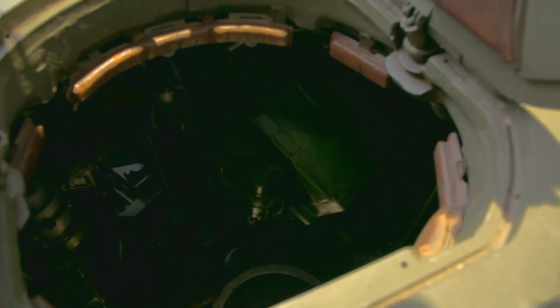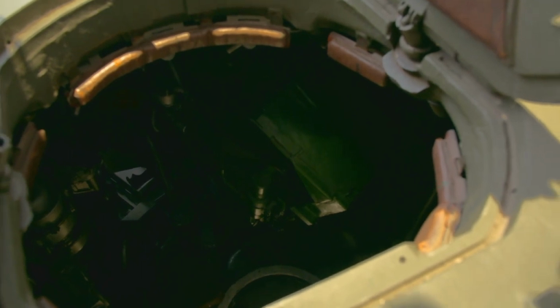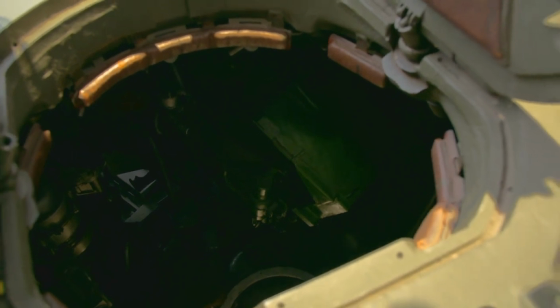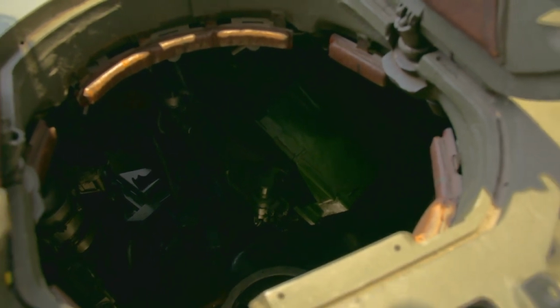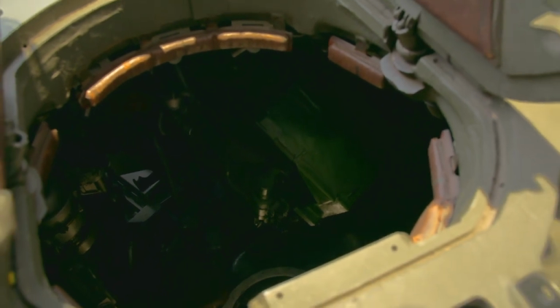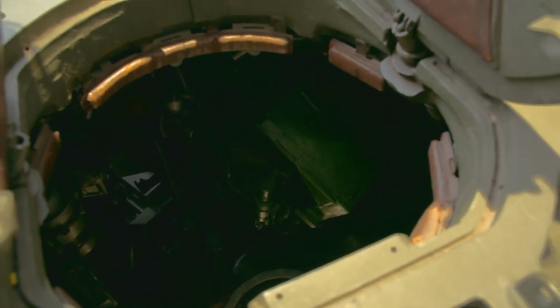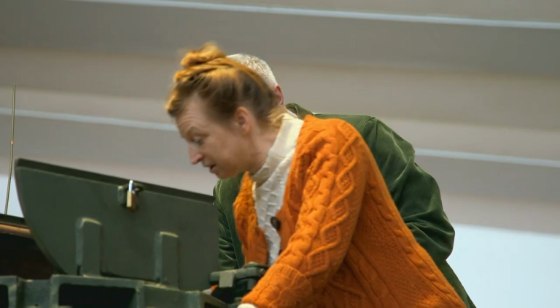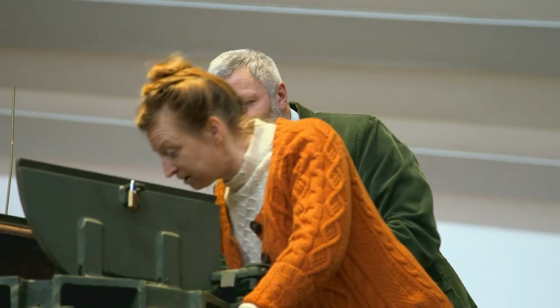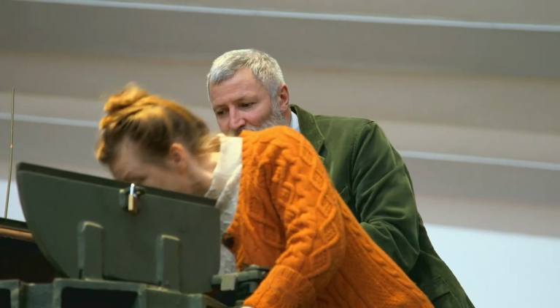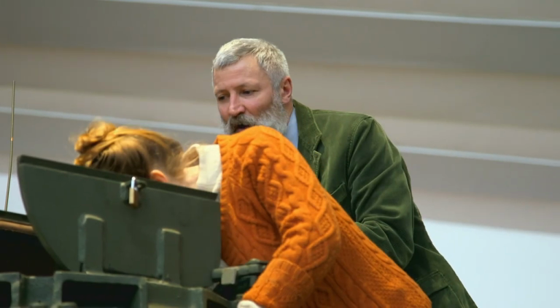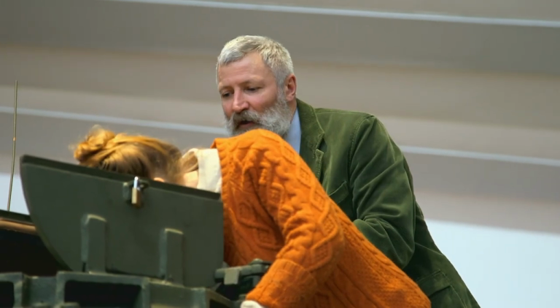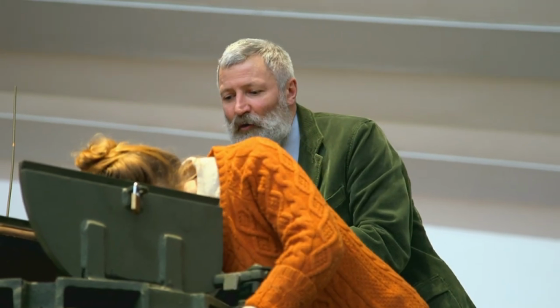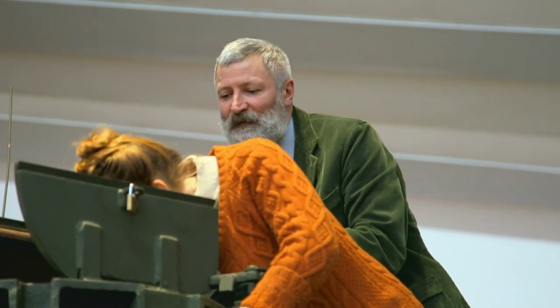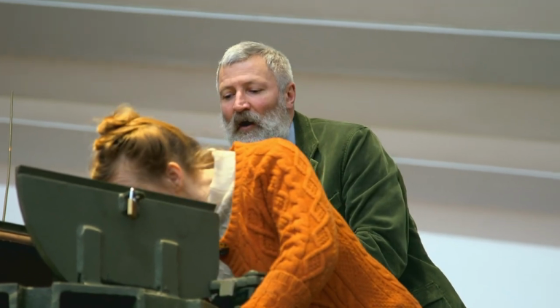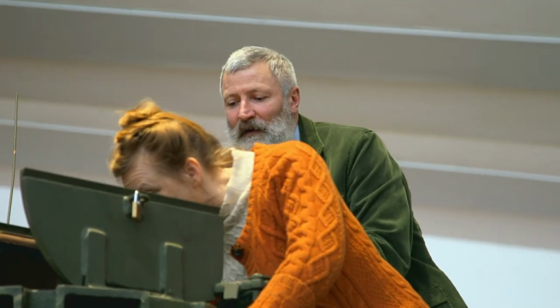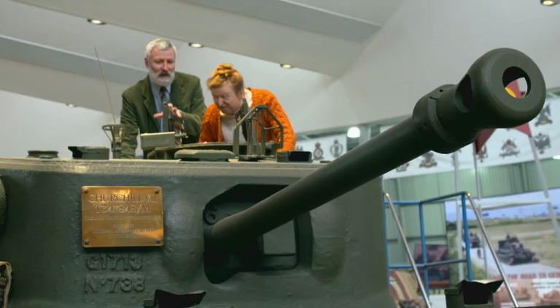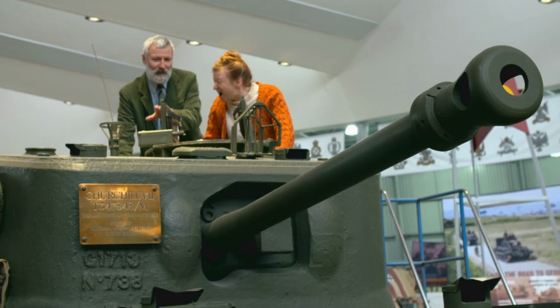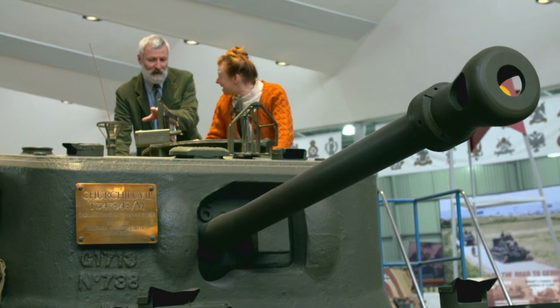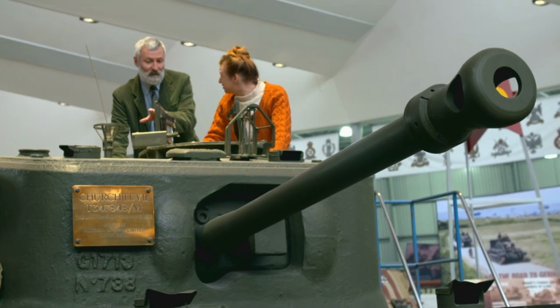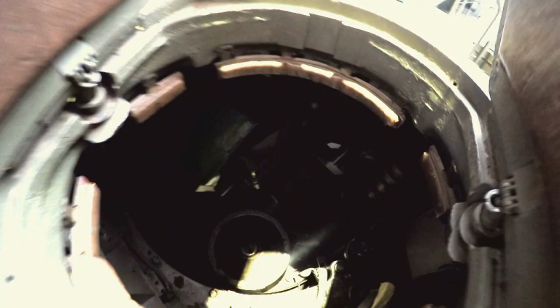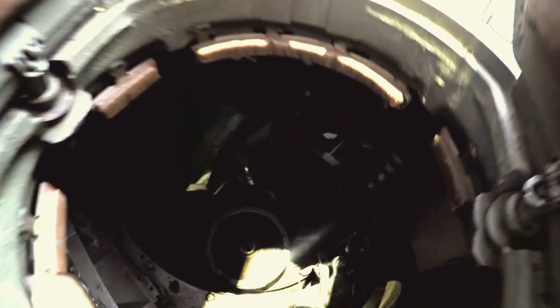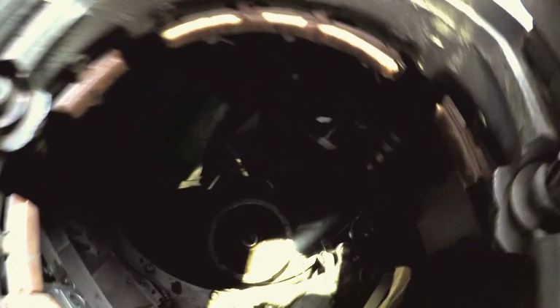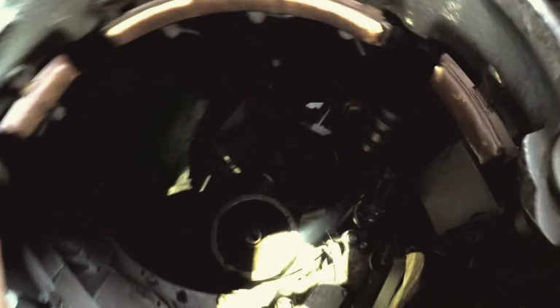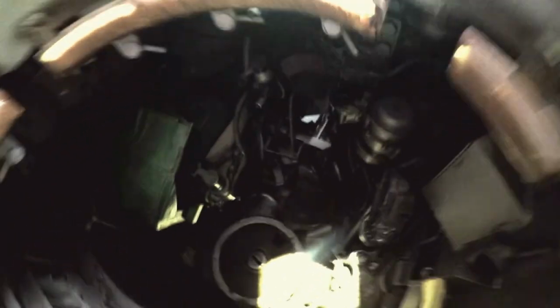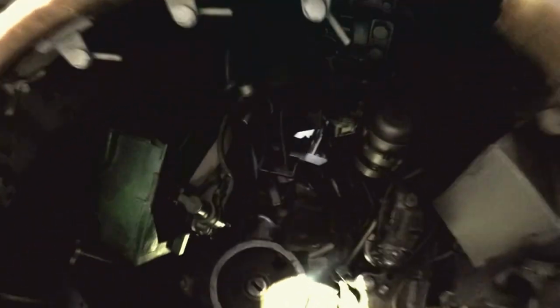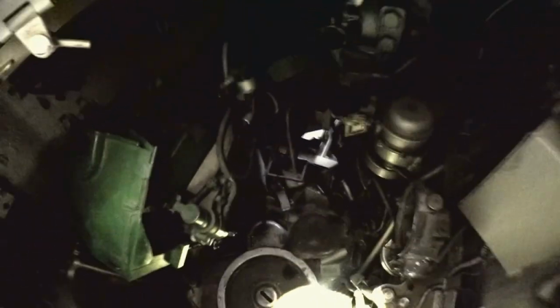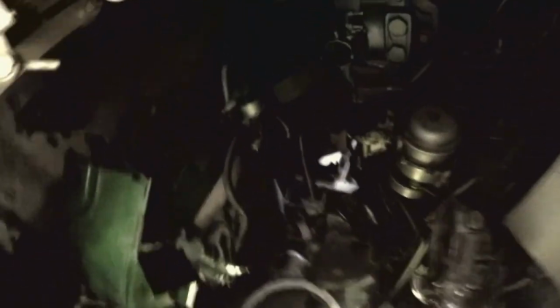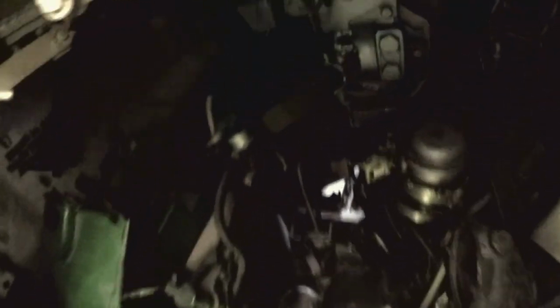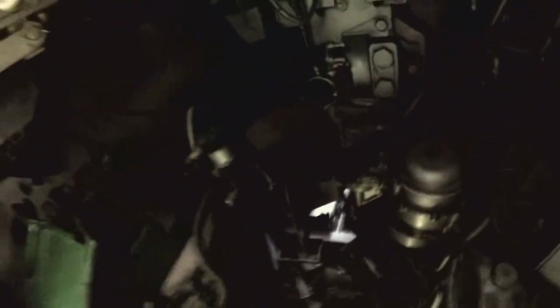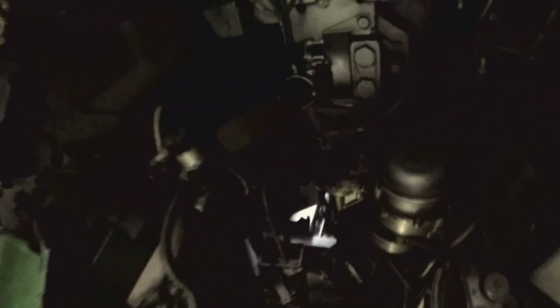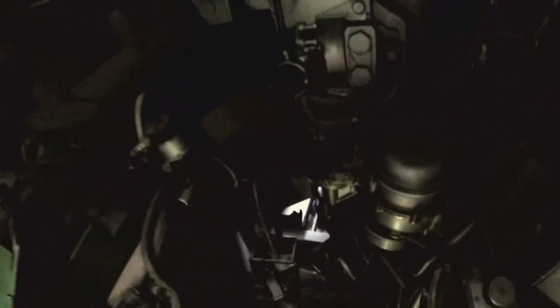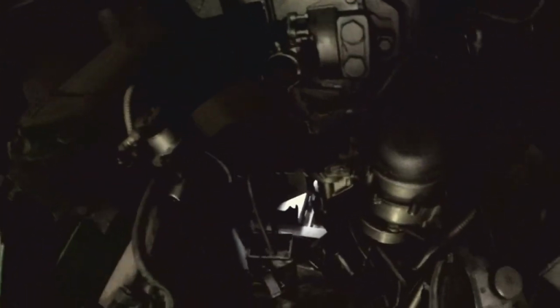How many people would be in there, then? You've got a crew of five — three of them just in this turret, two down in the front. Five?! Packed in like sardines.